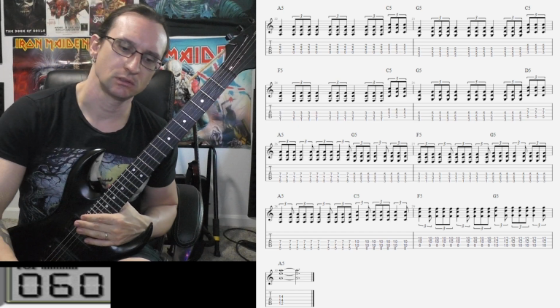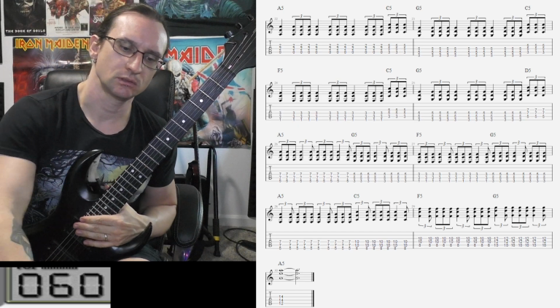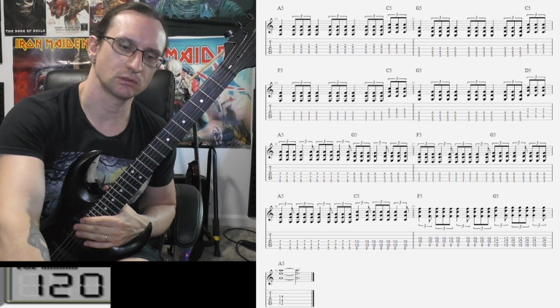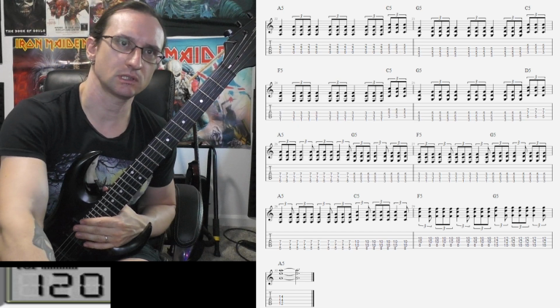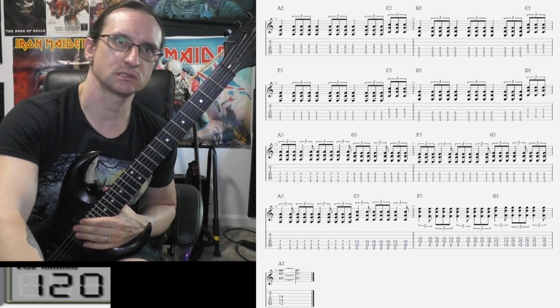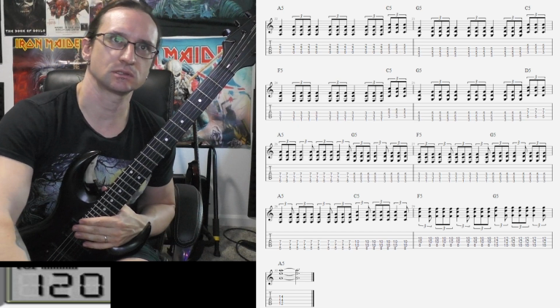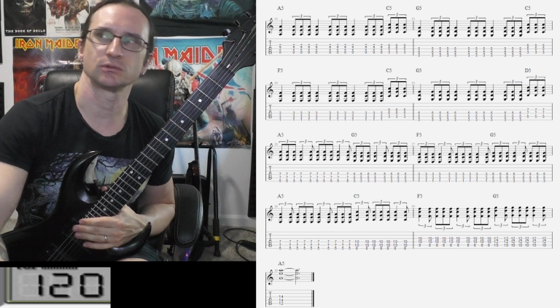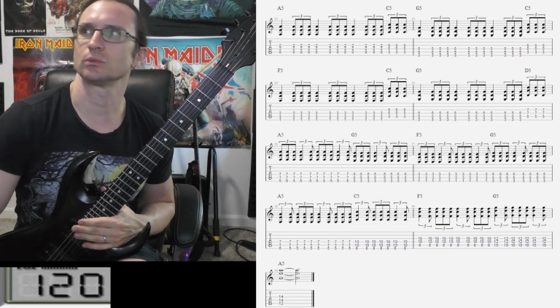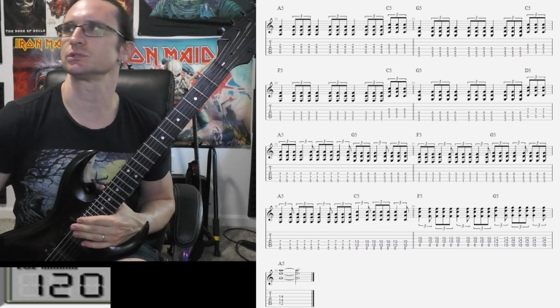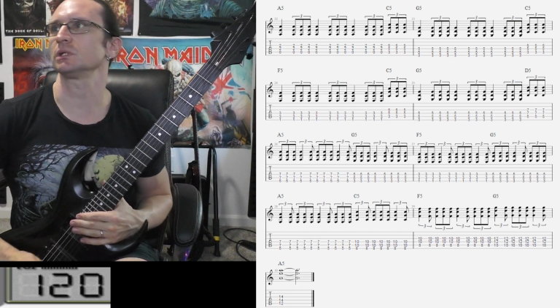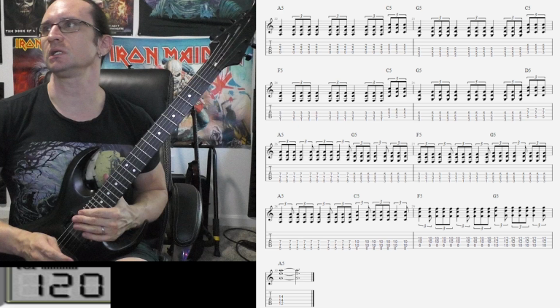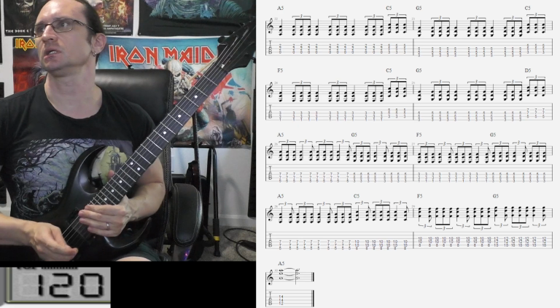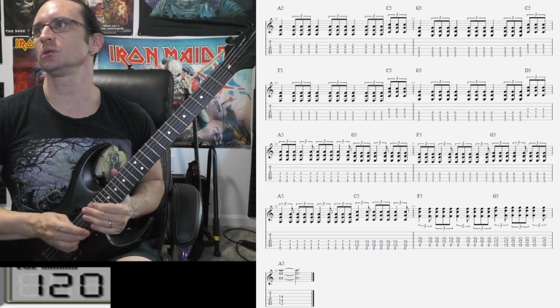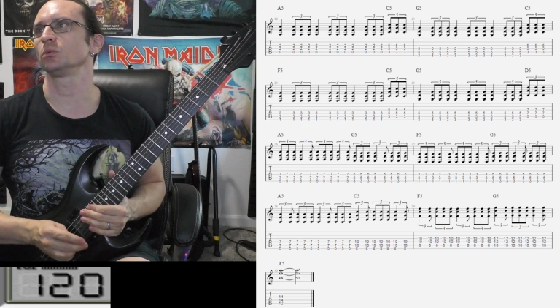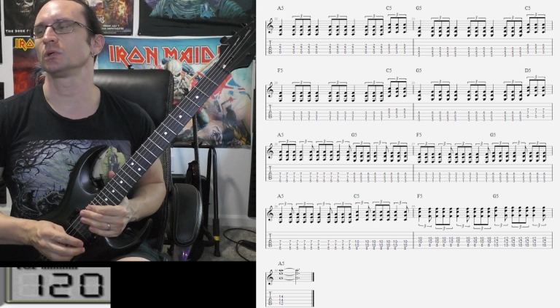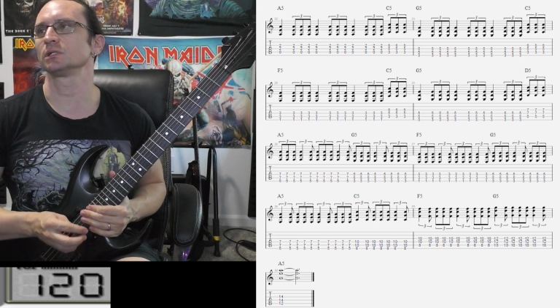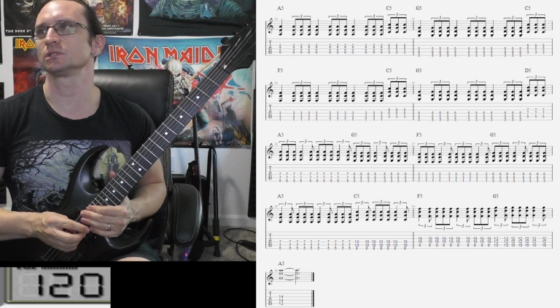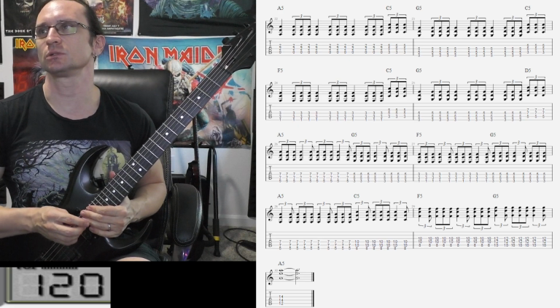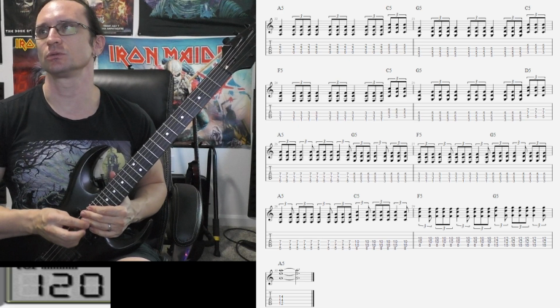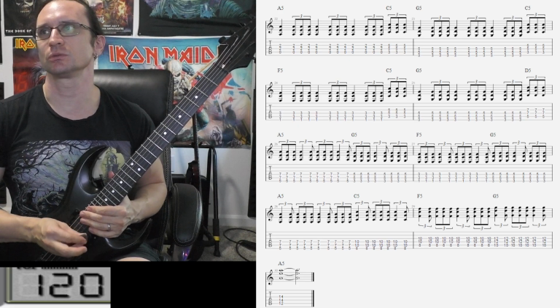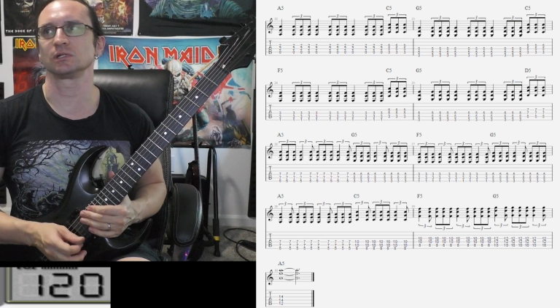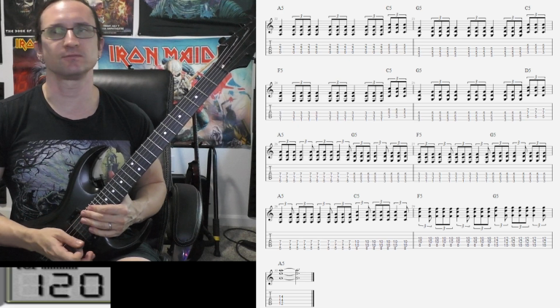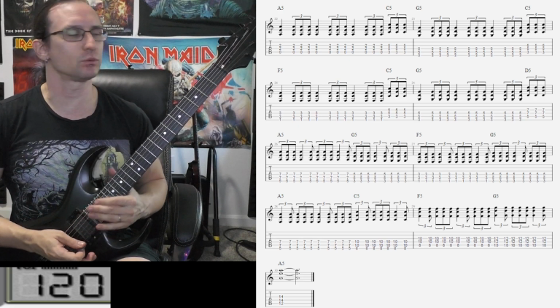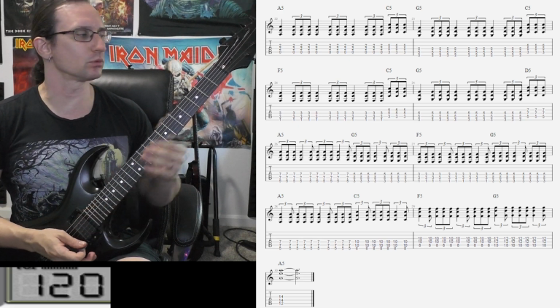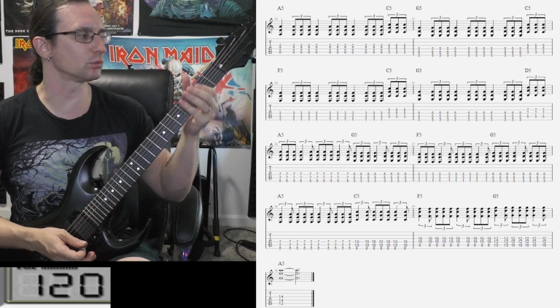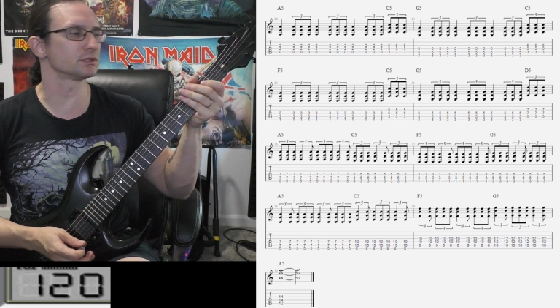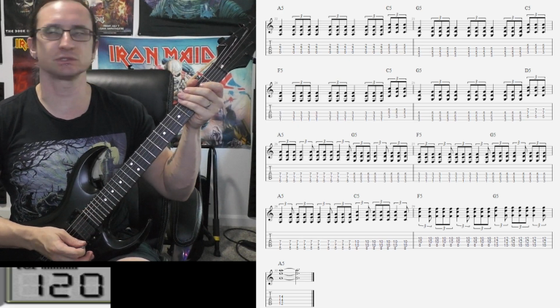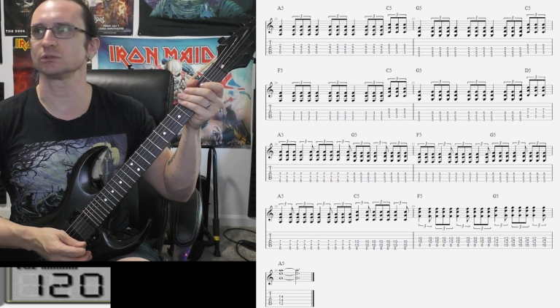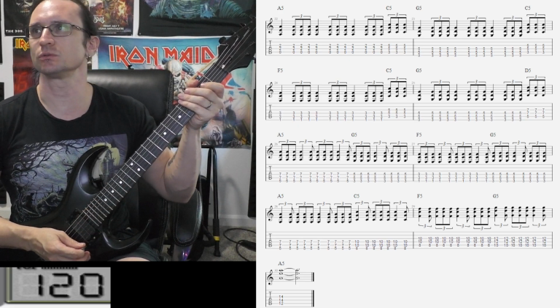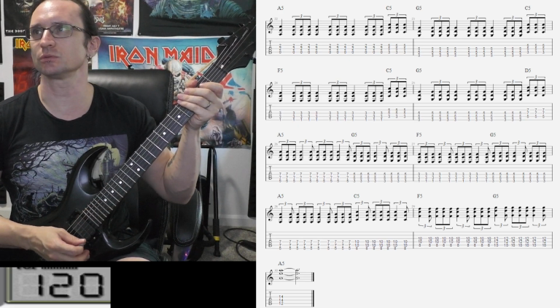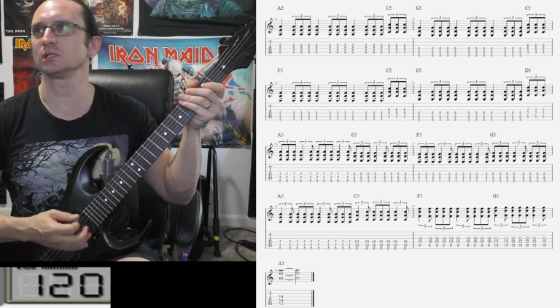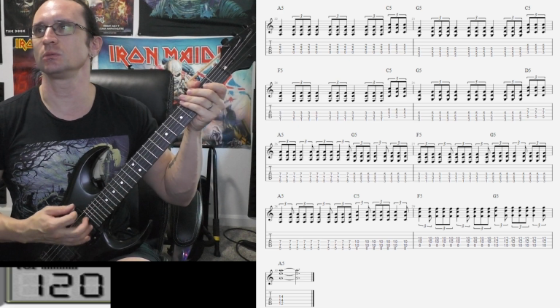All right, let's go for the 120. 1, 2, 3, 4, 1, 2, 3, 1.